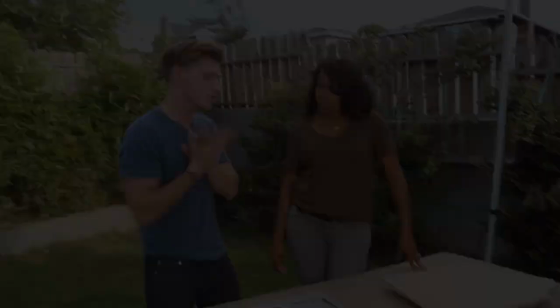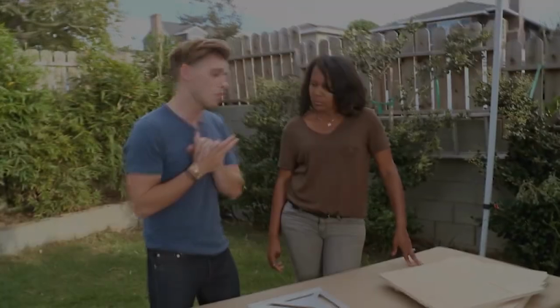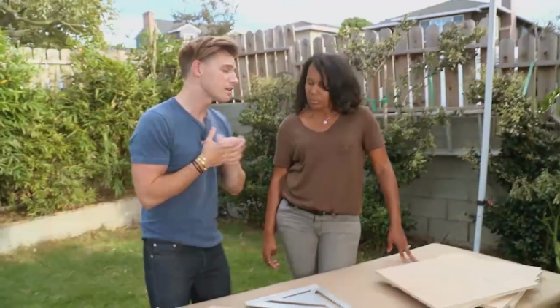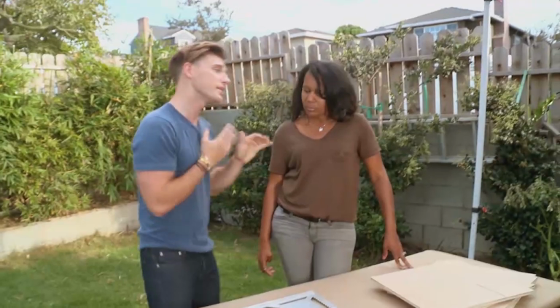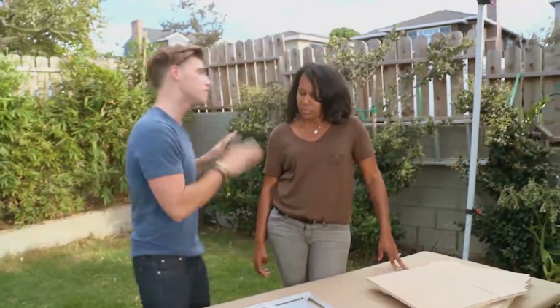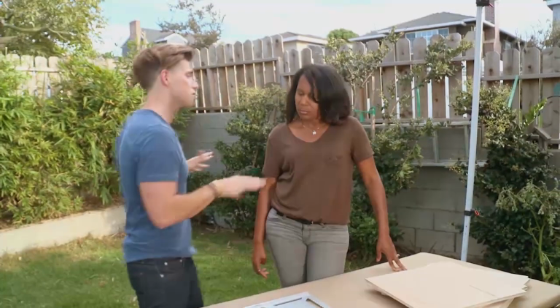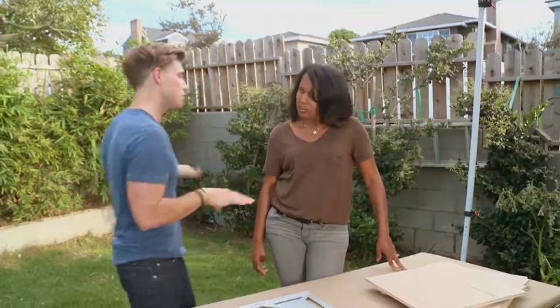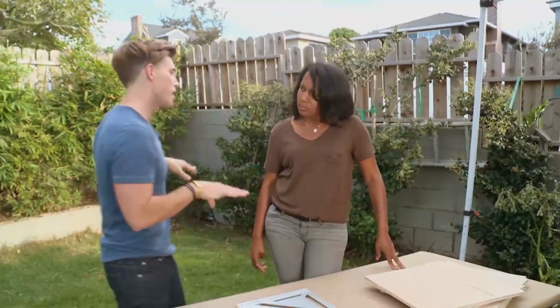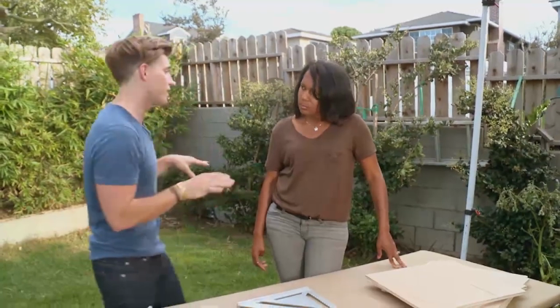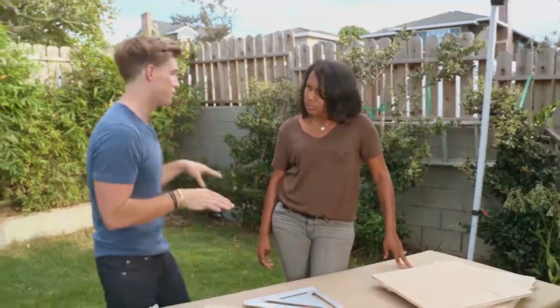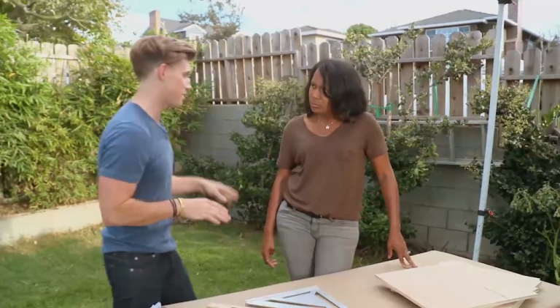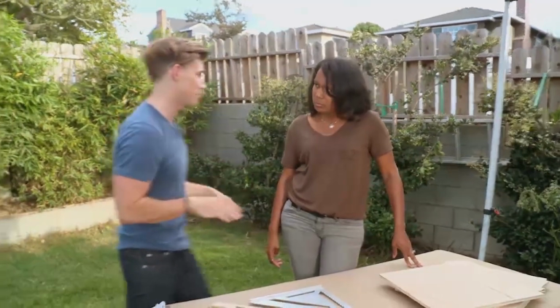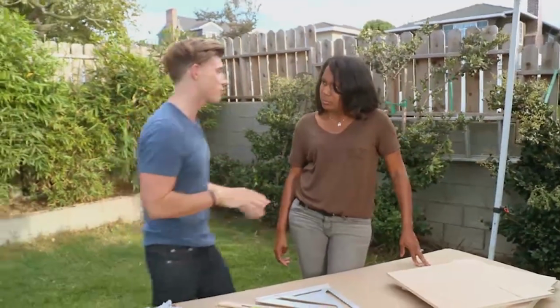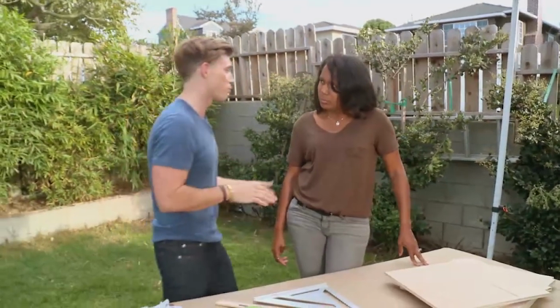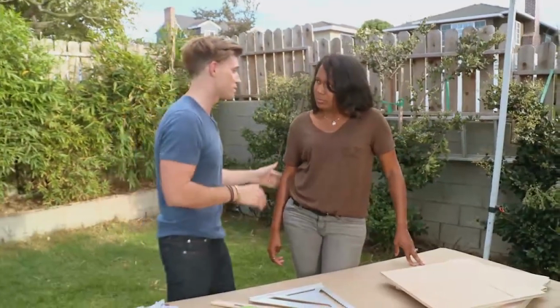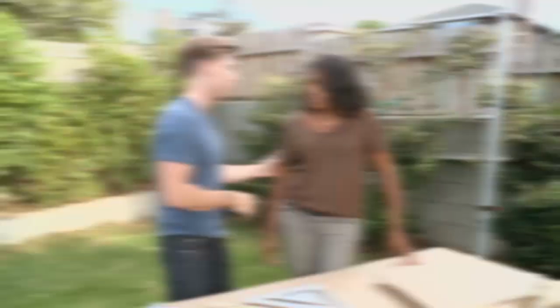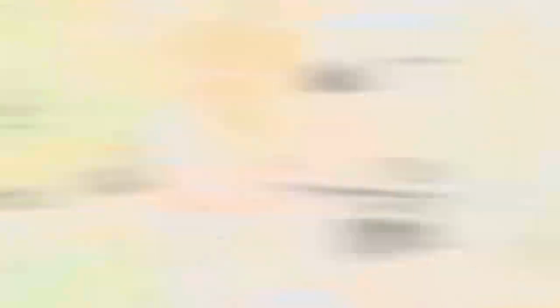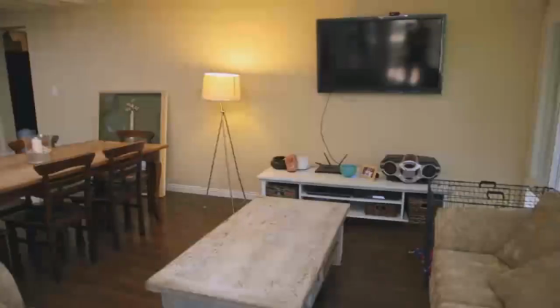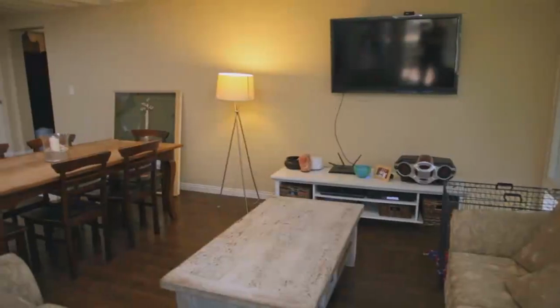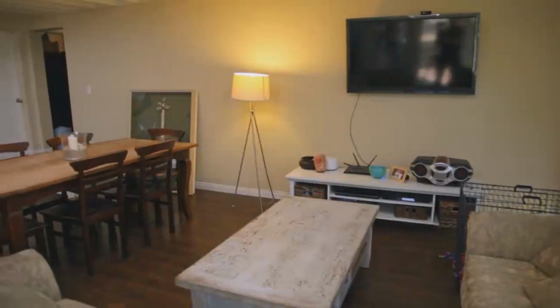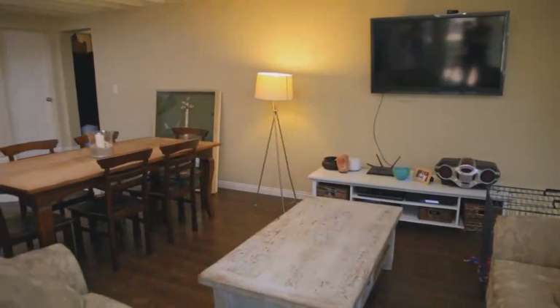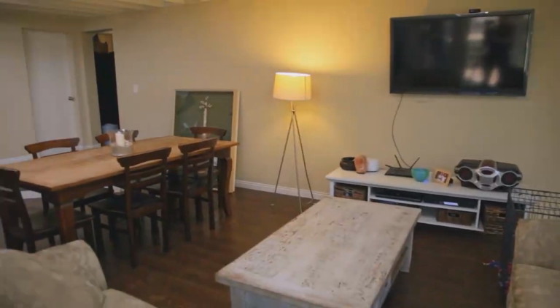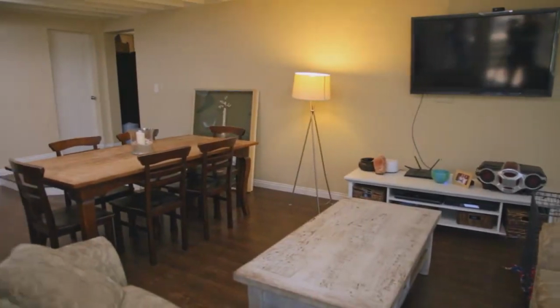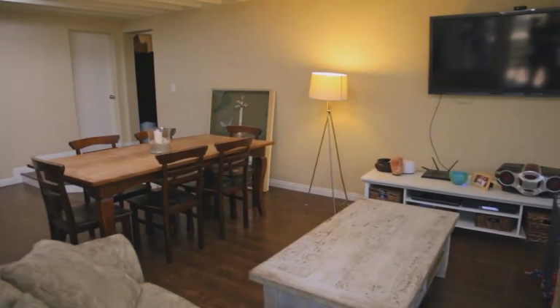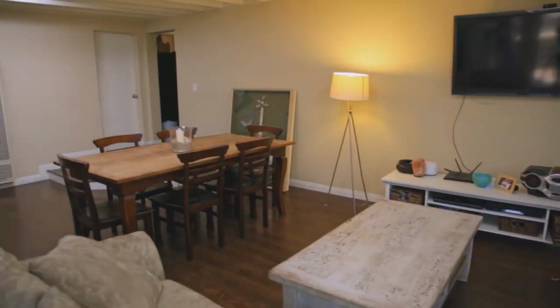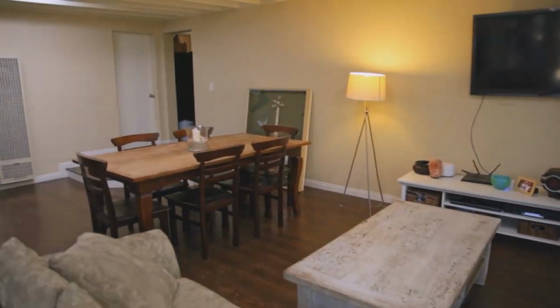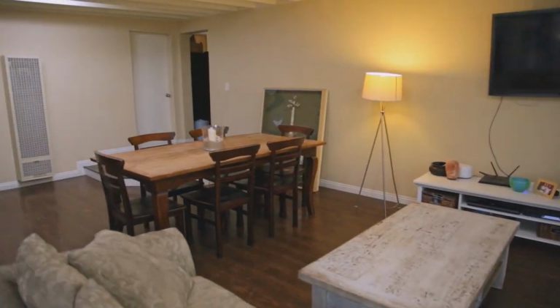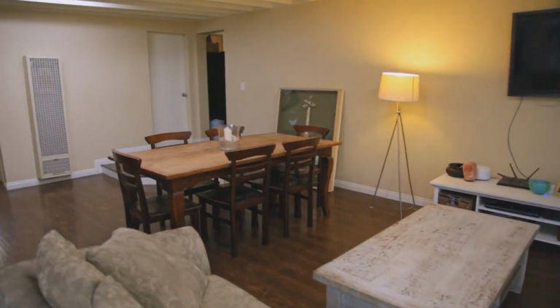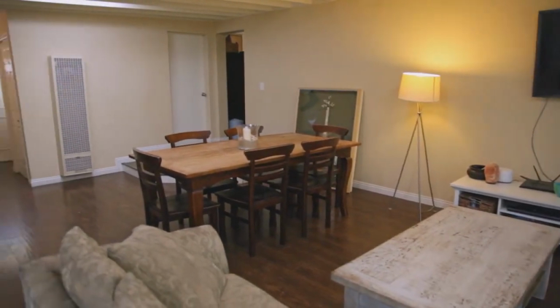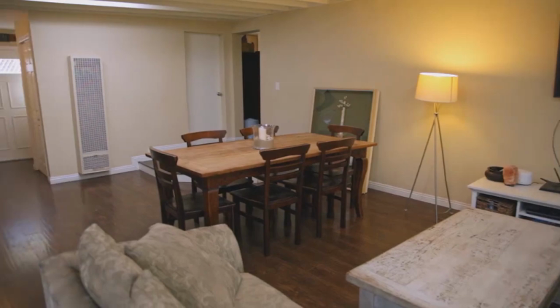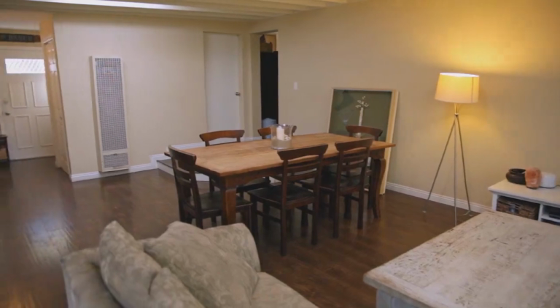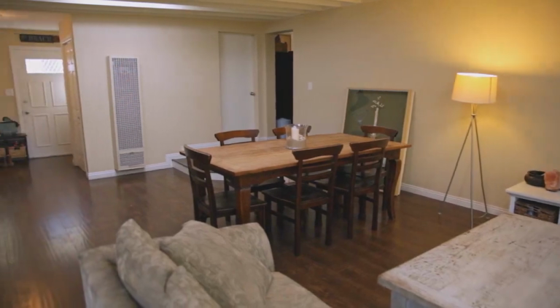So one of the big issues in your family room before is there was absolutely no wall art, right? There's a sea of beige.